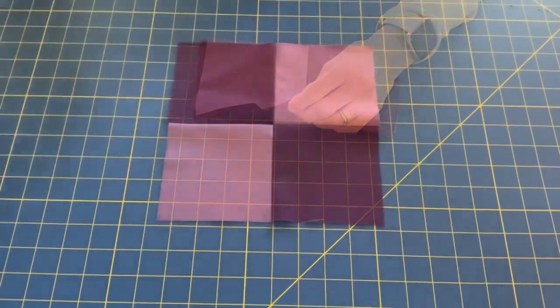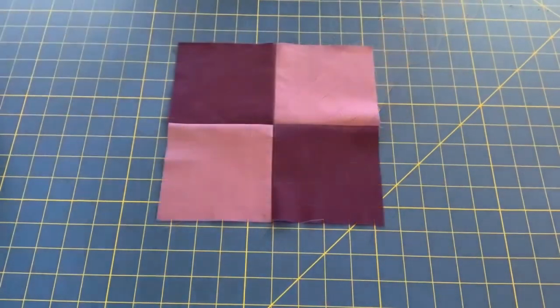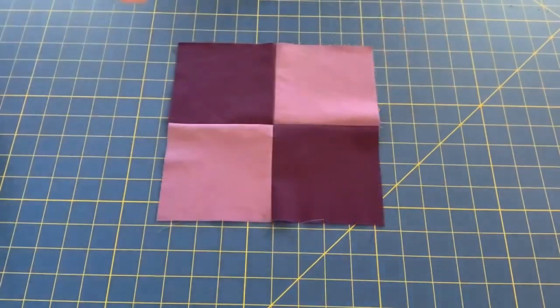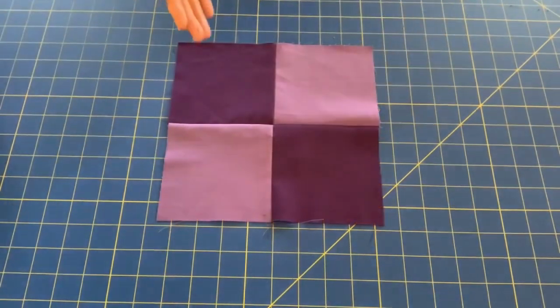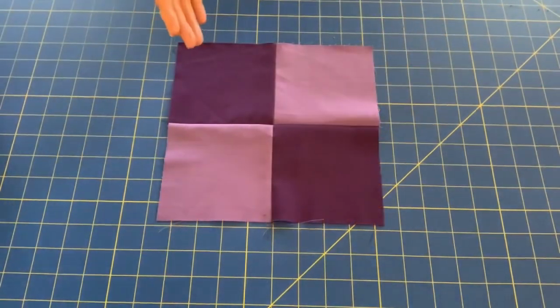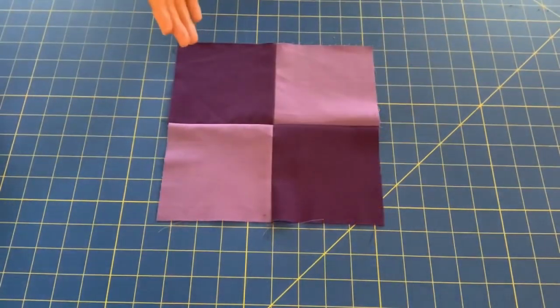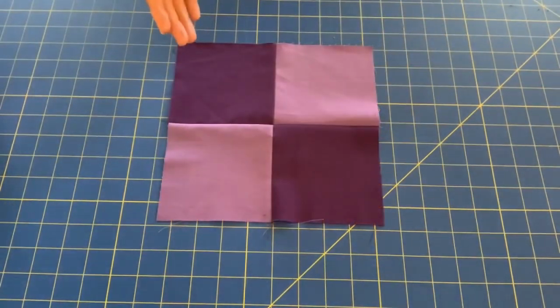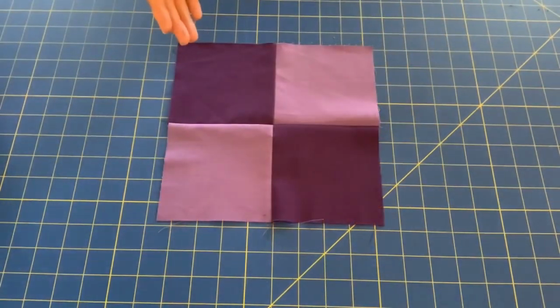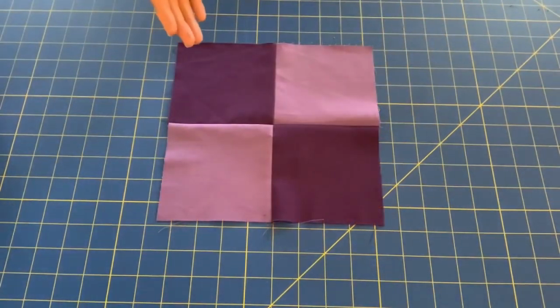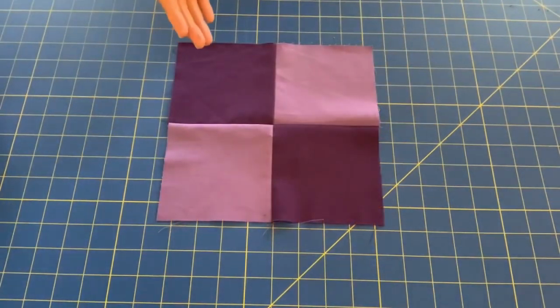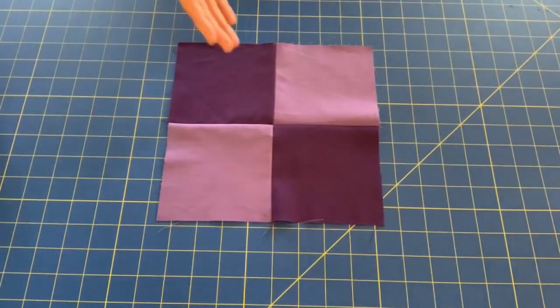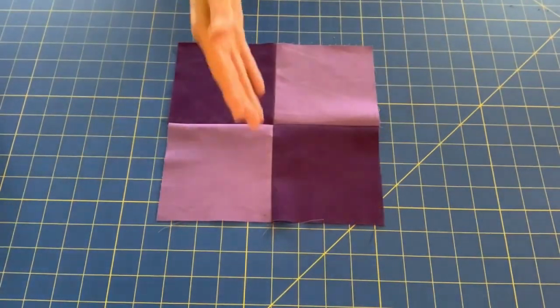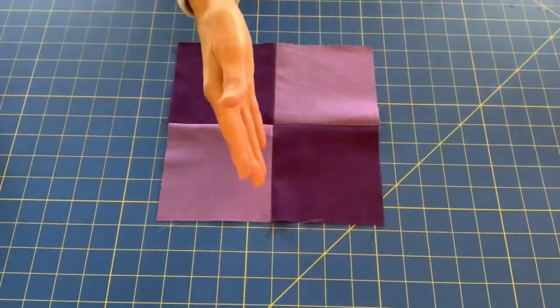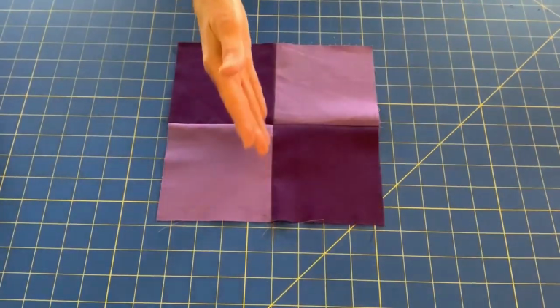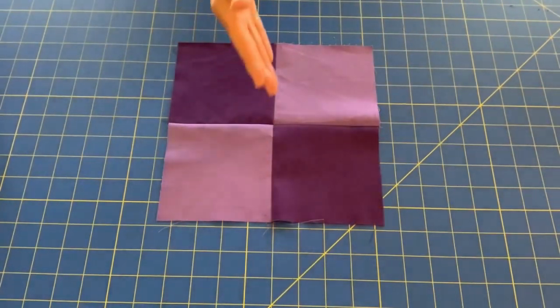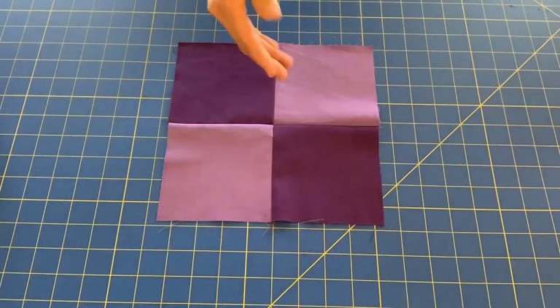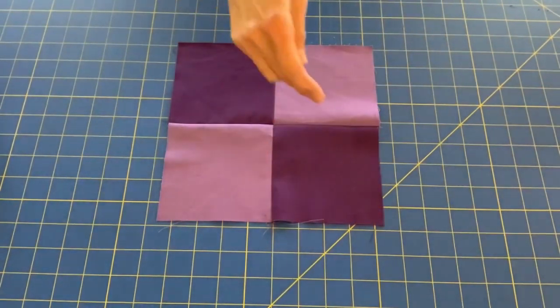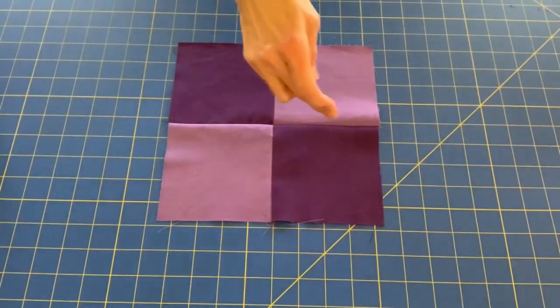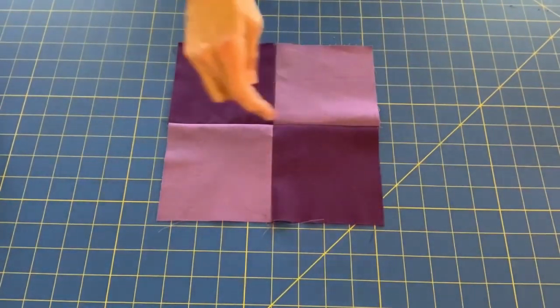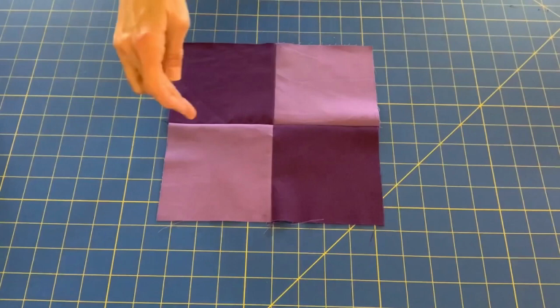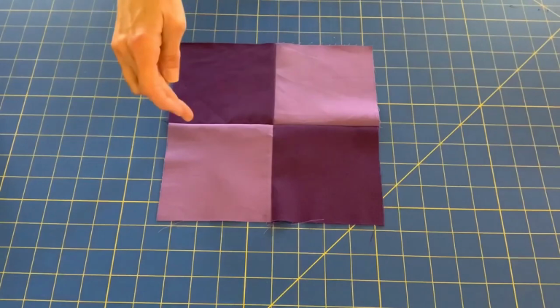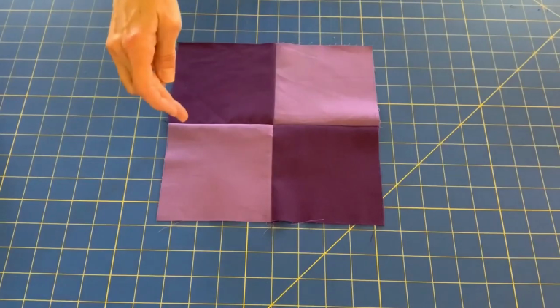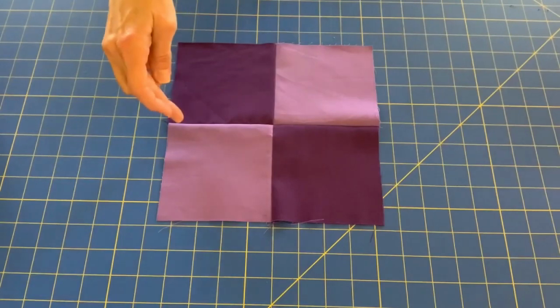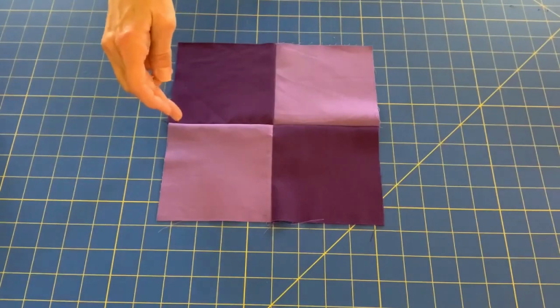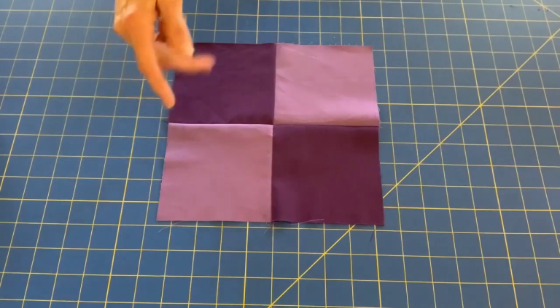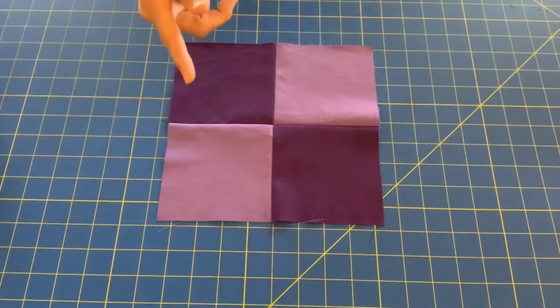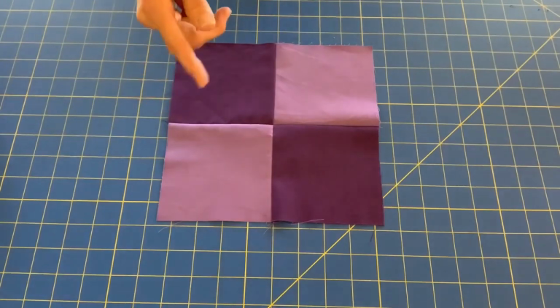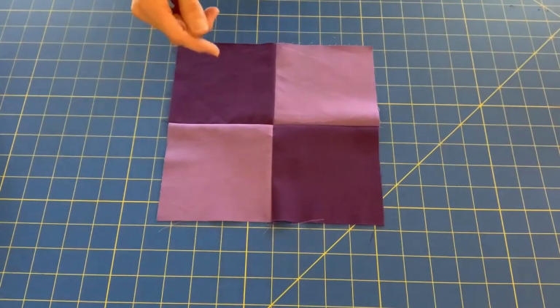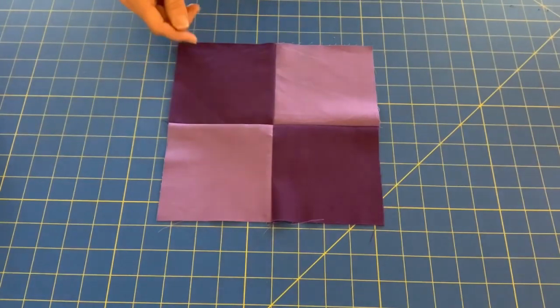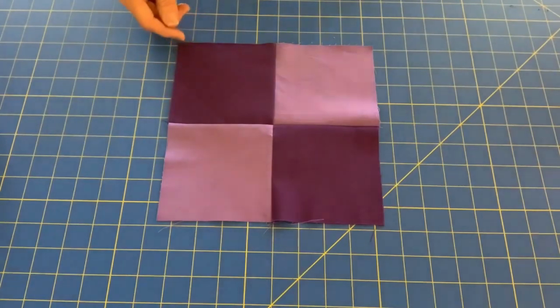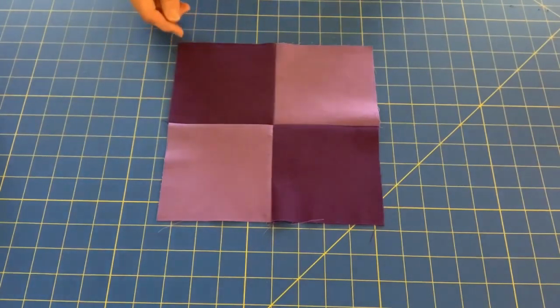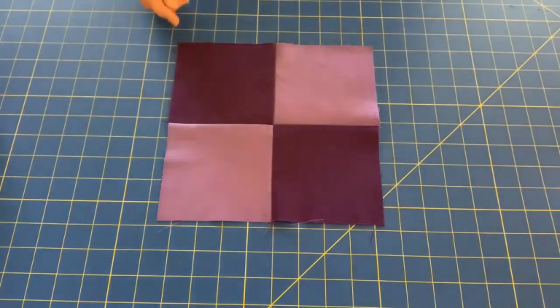My four patch is complete and my seams line up perfectly. I hope yours did too.